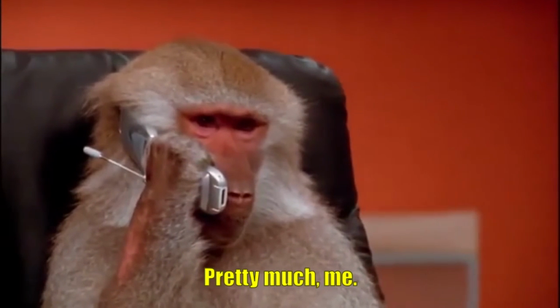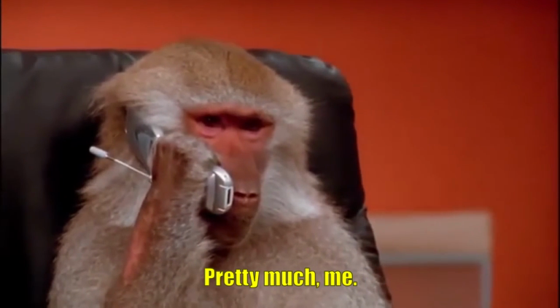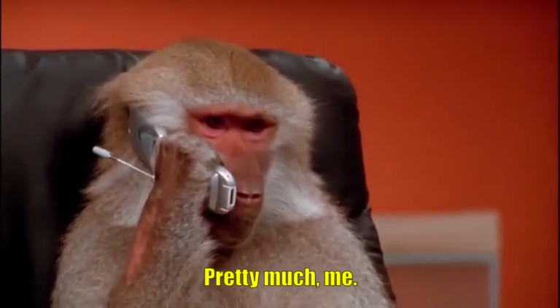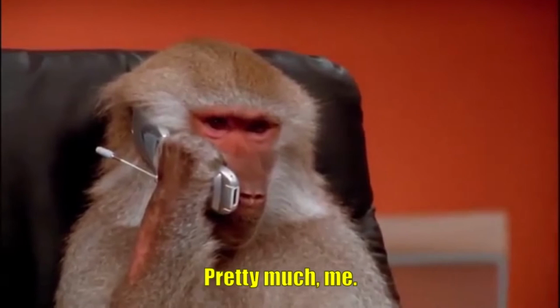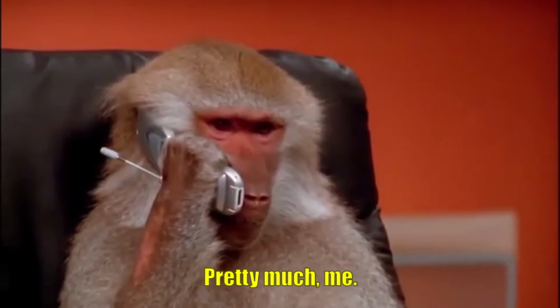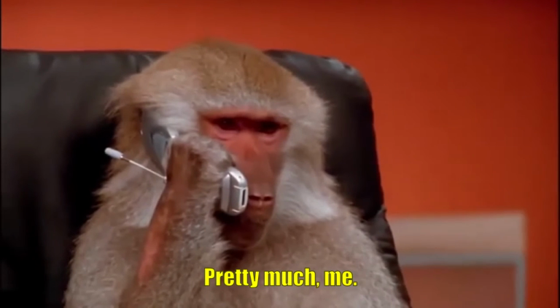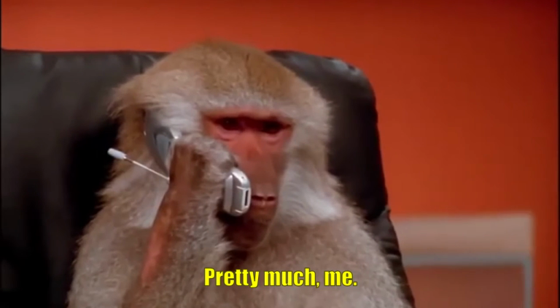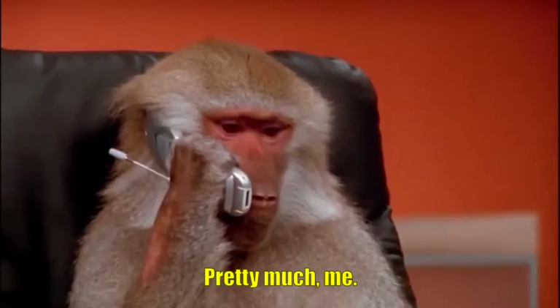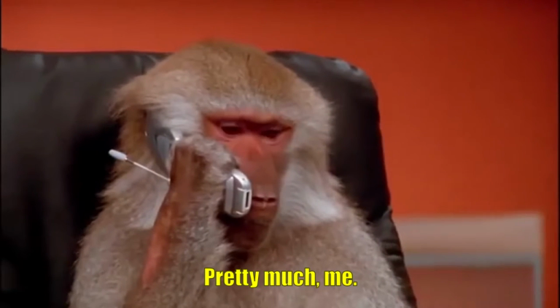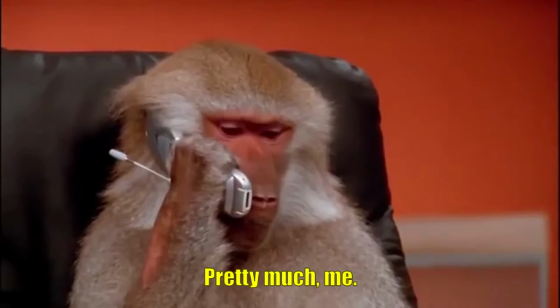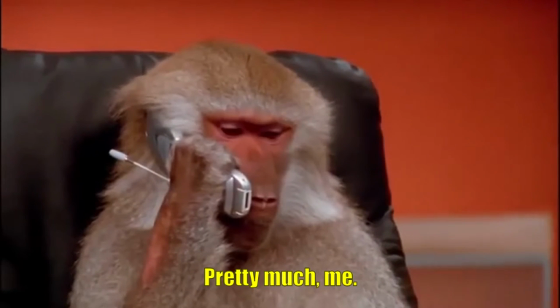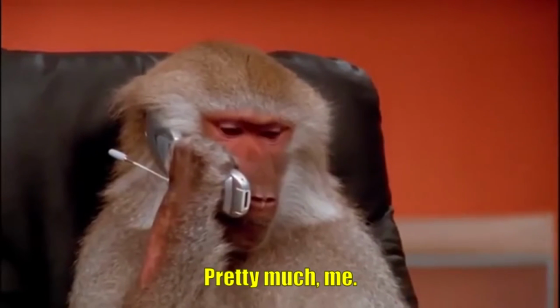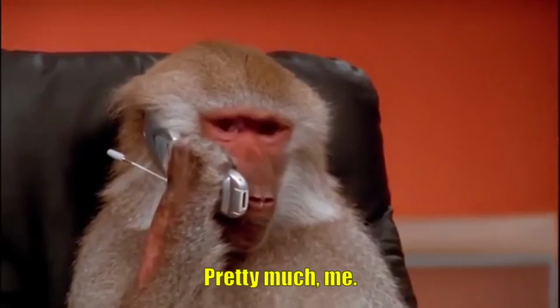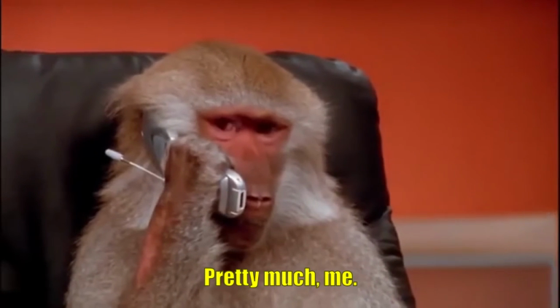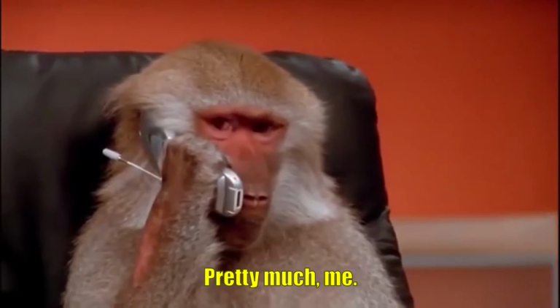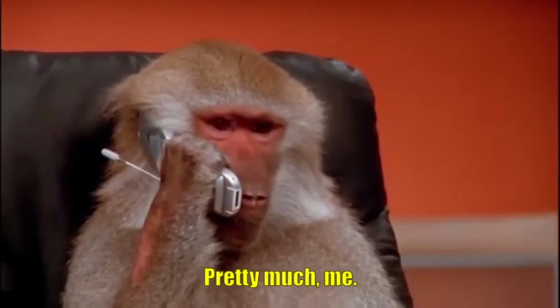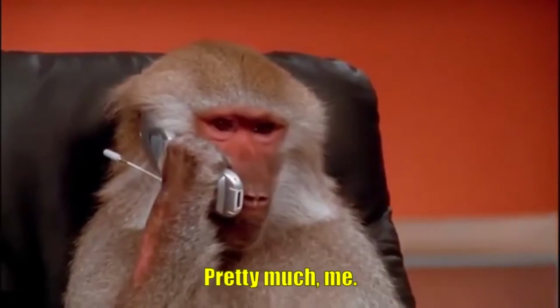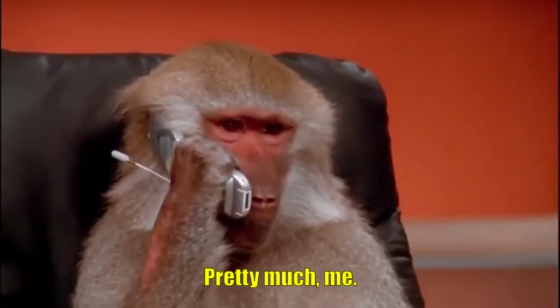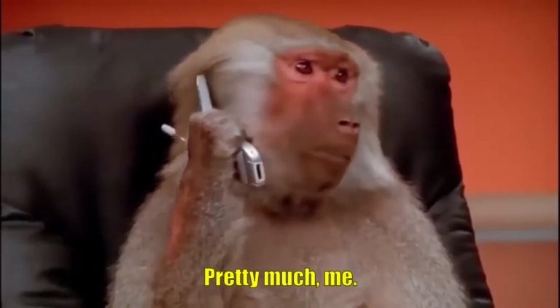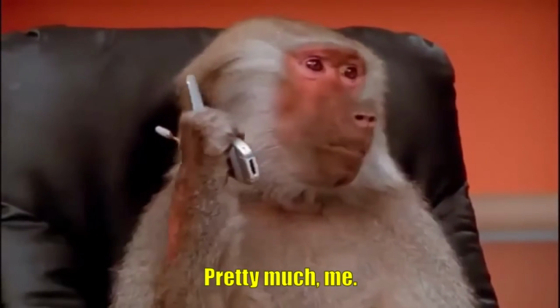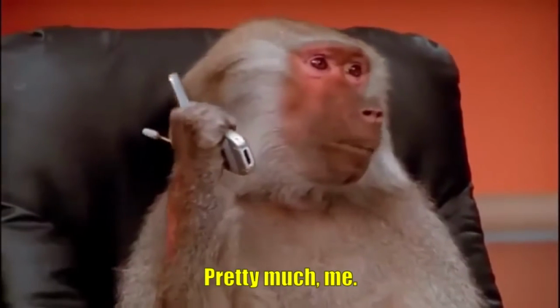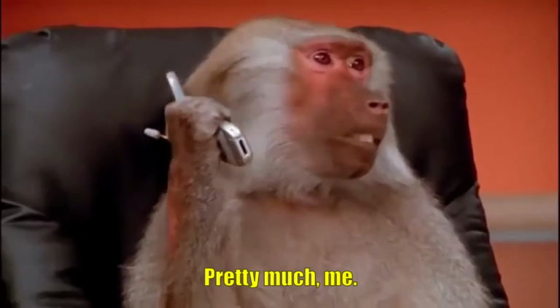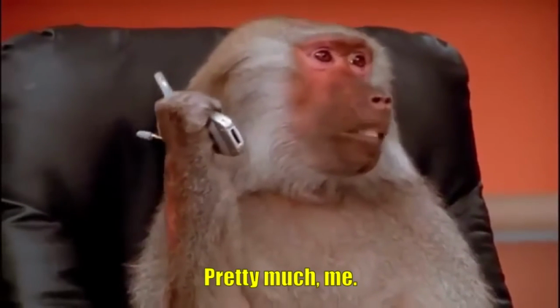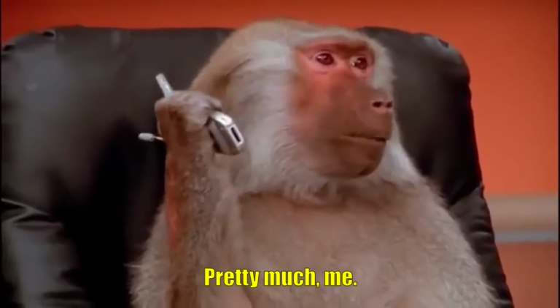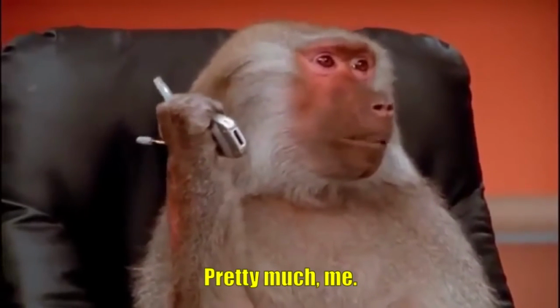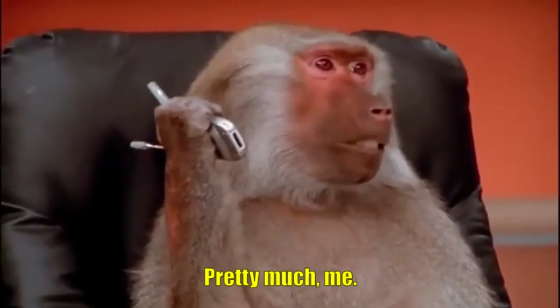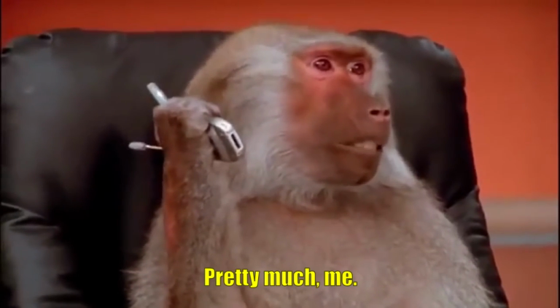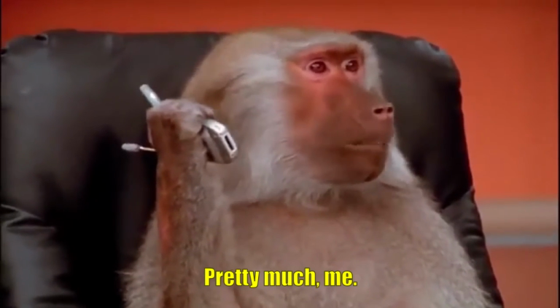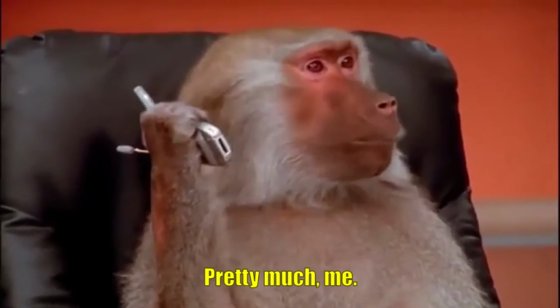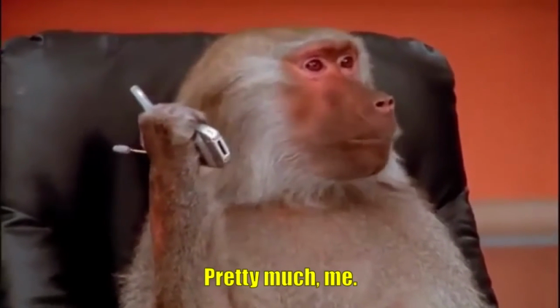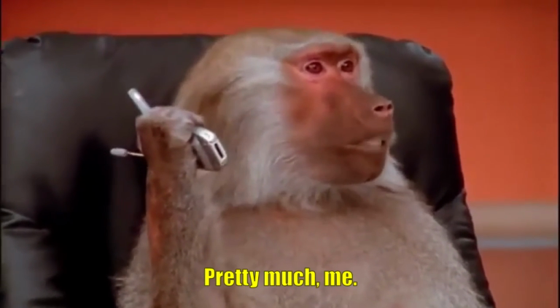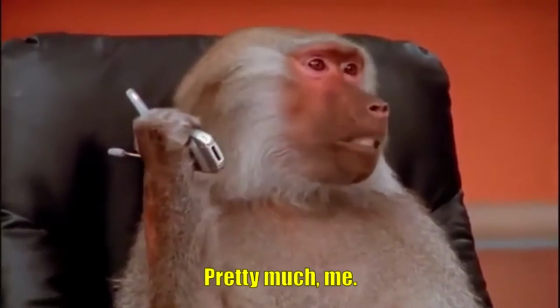We're sorry. You have reached a number that has been disconnected or is no longer in service.